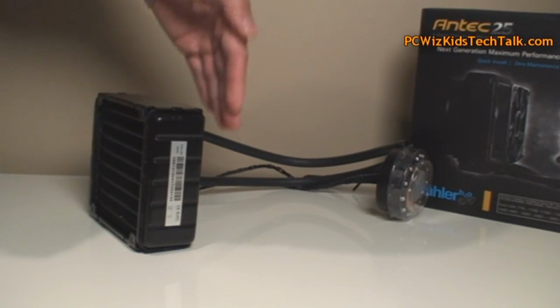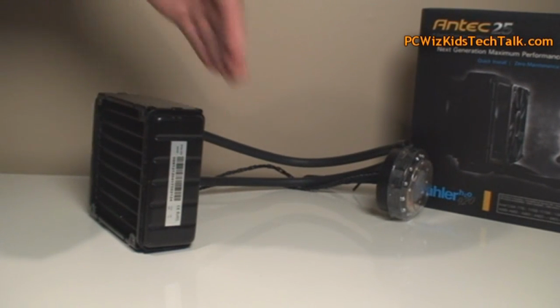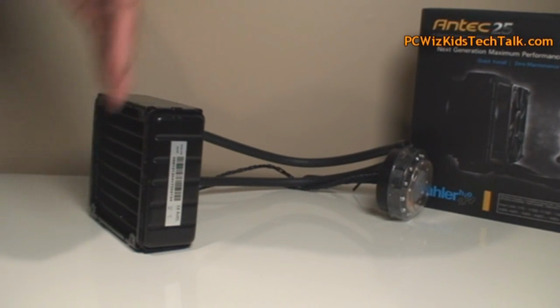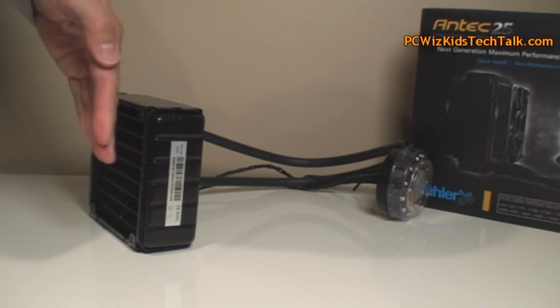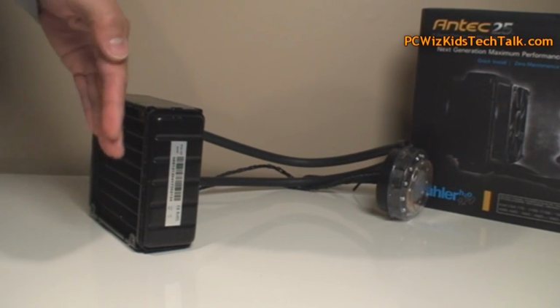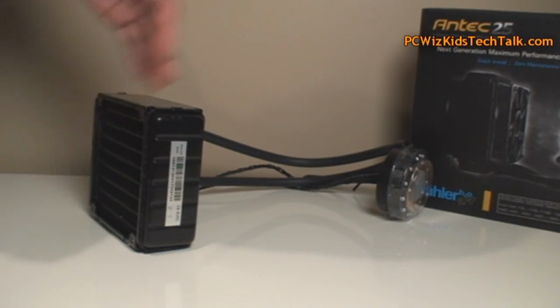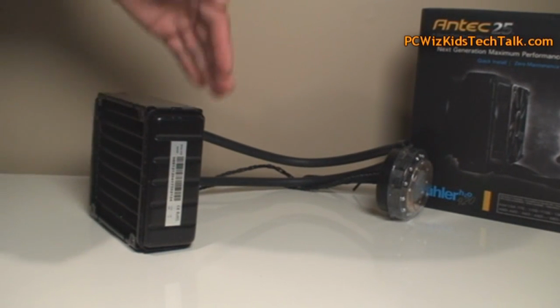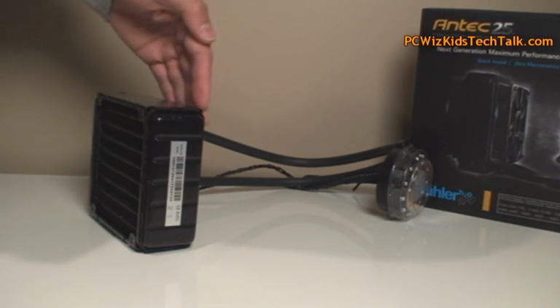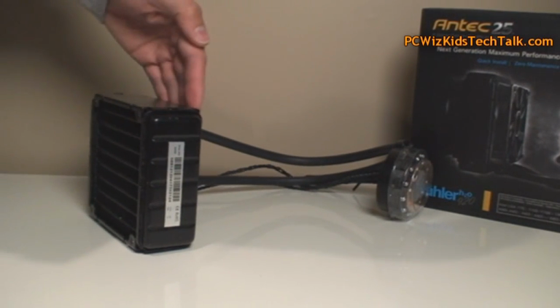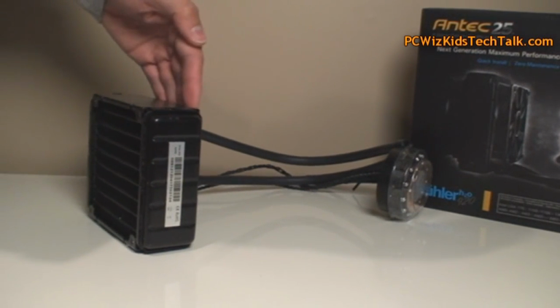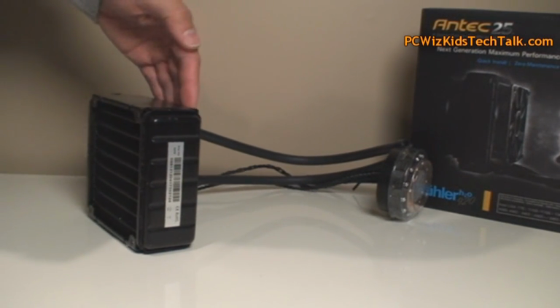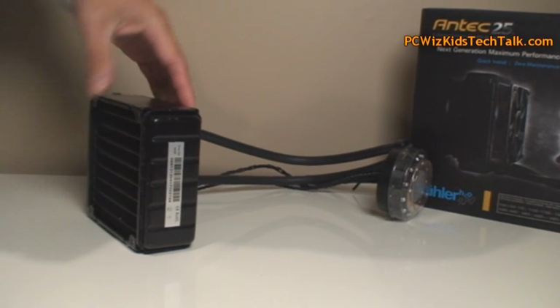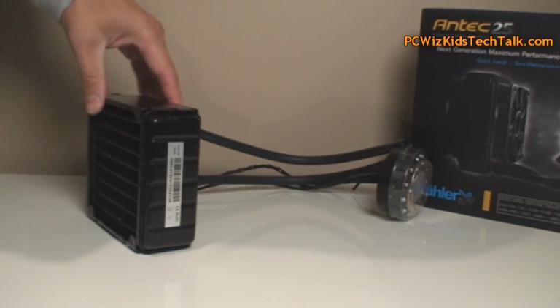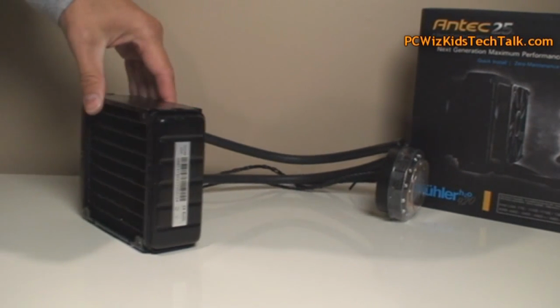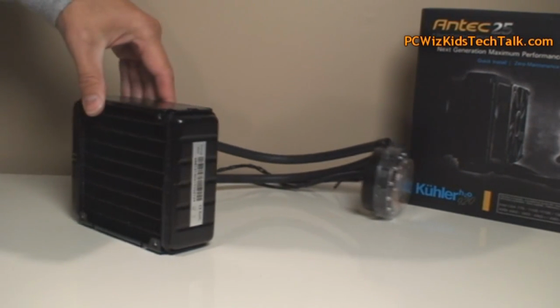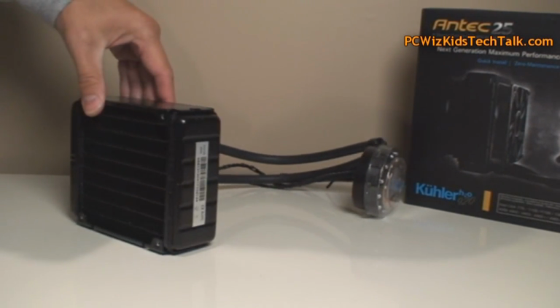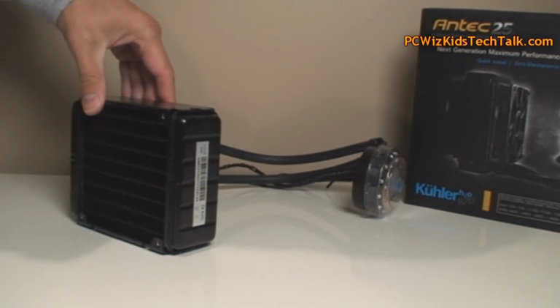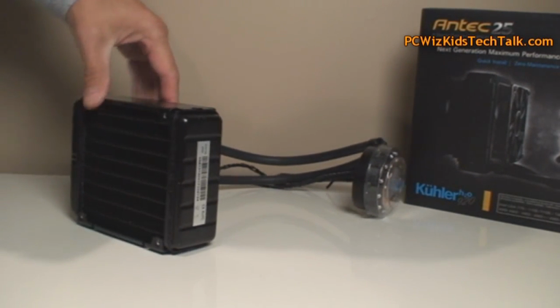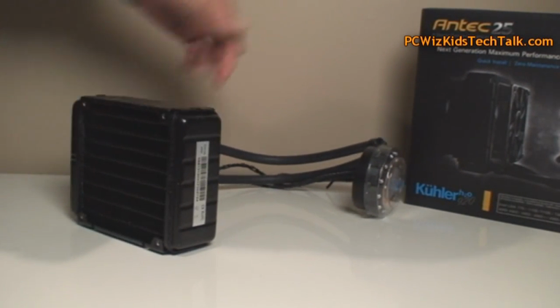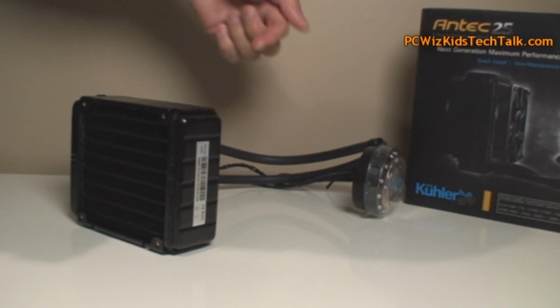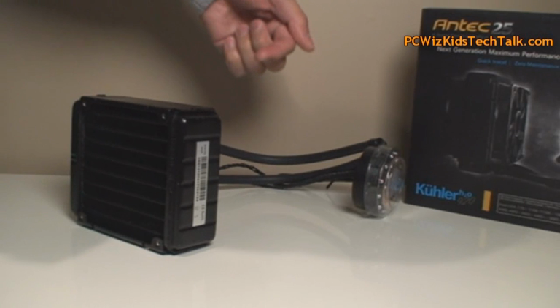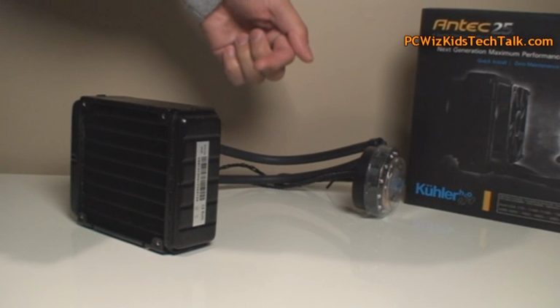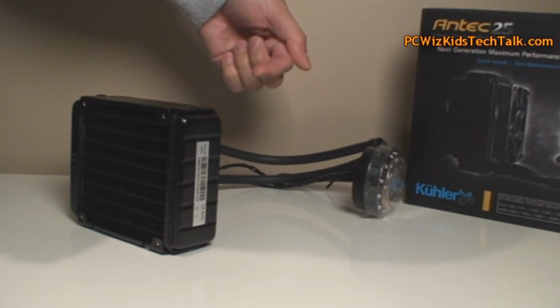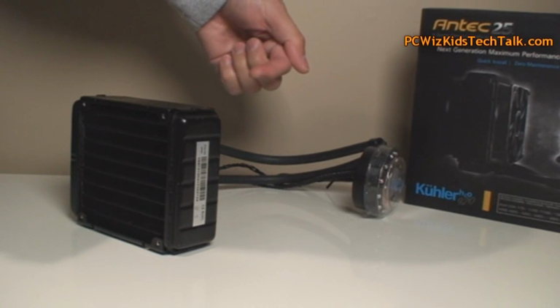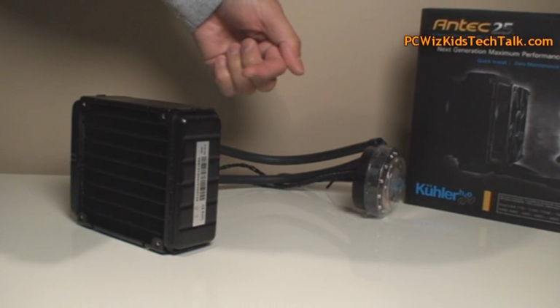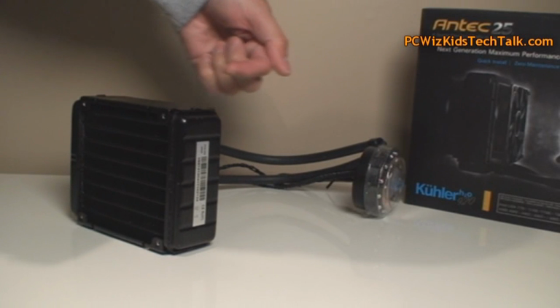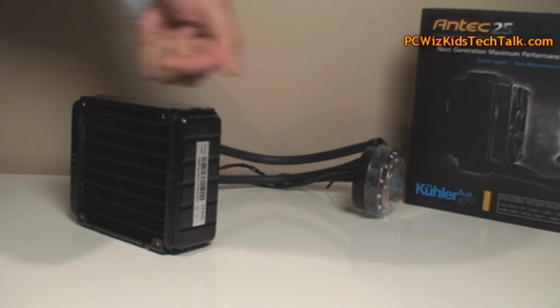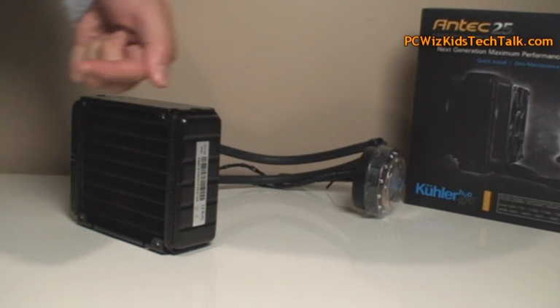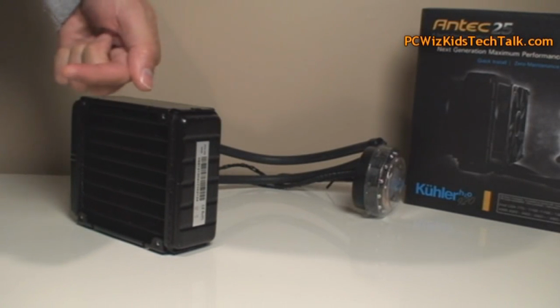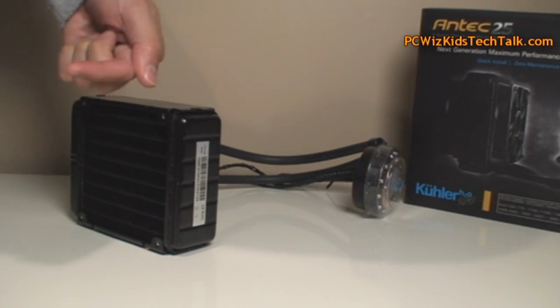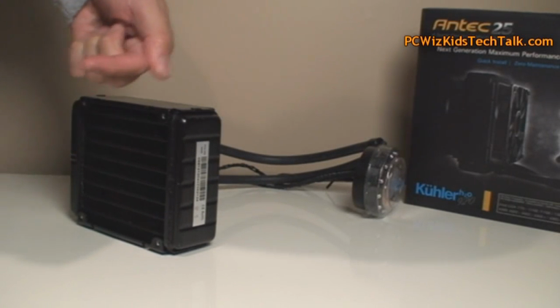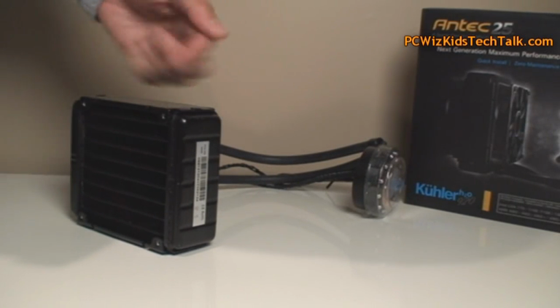You want the air to be flowing out, so make sure you've got the fans pointing the right way when you install it.